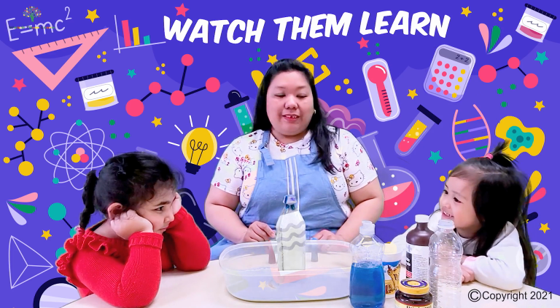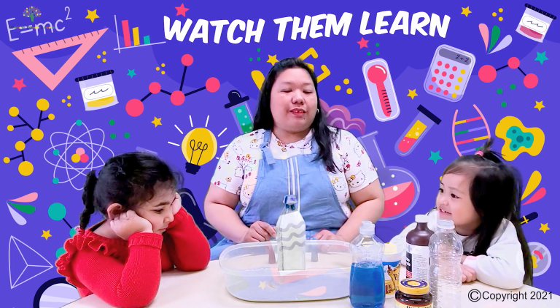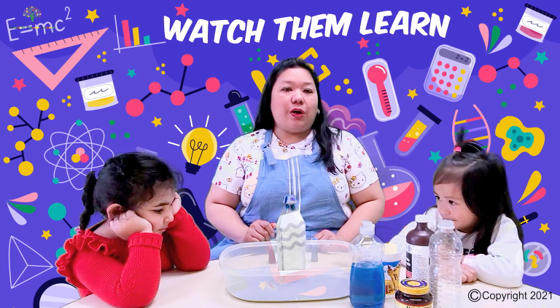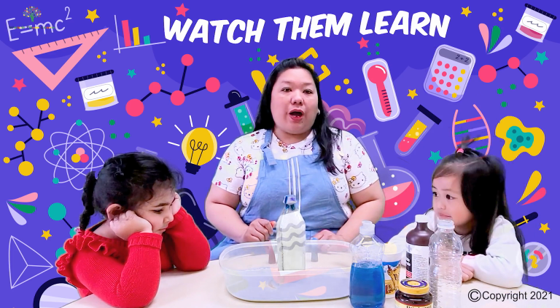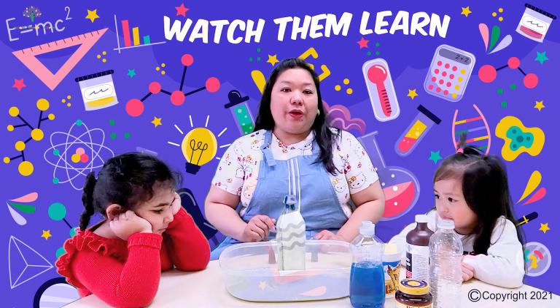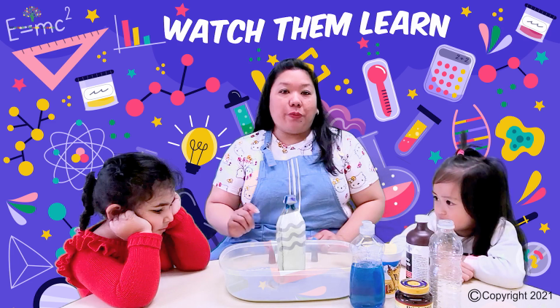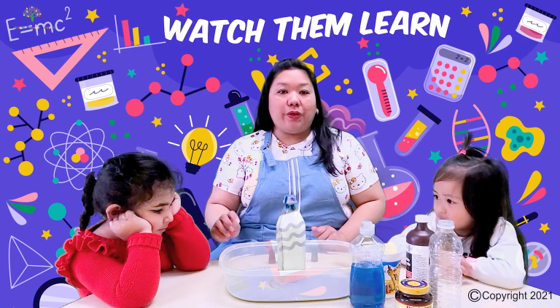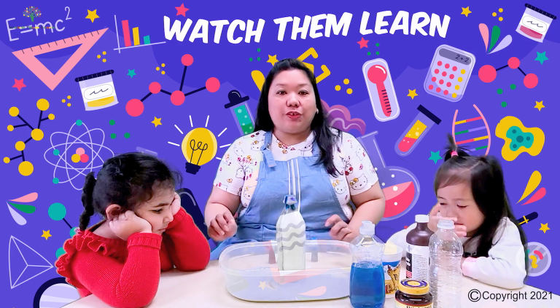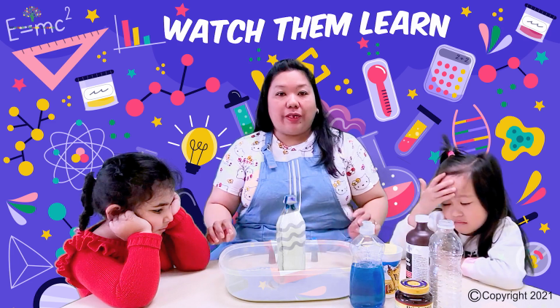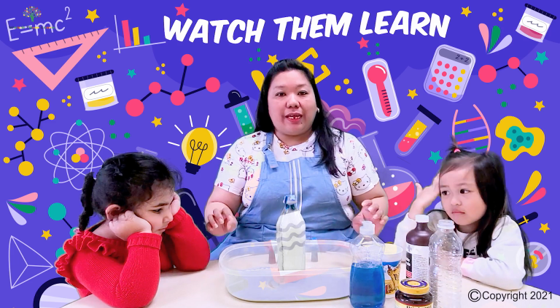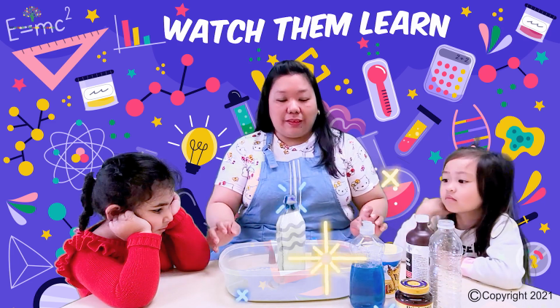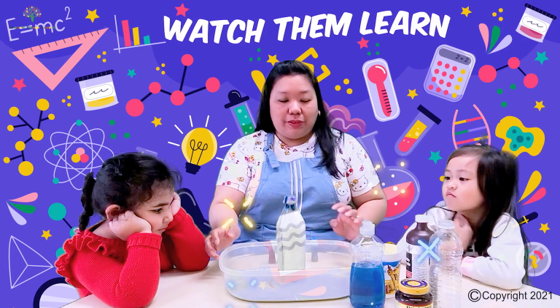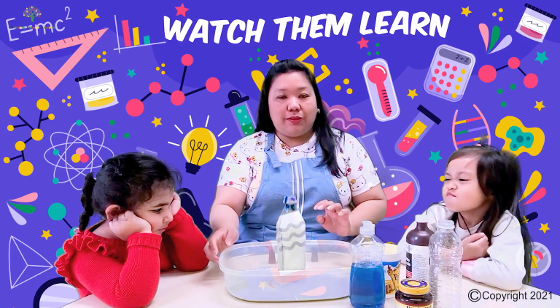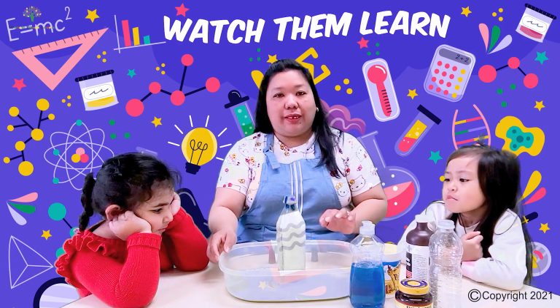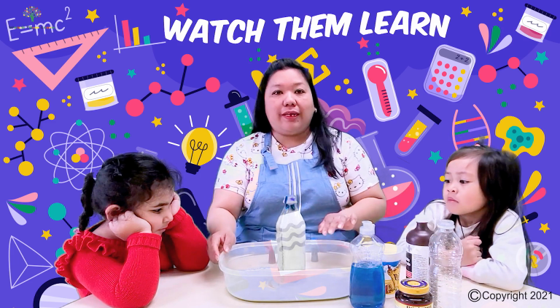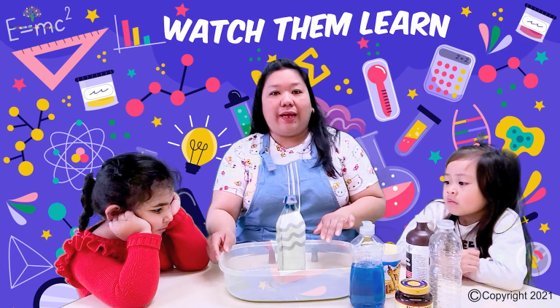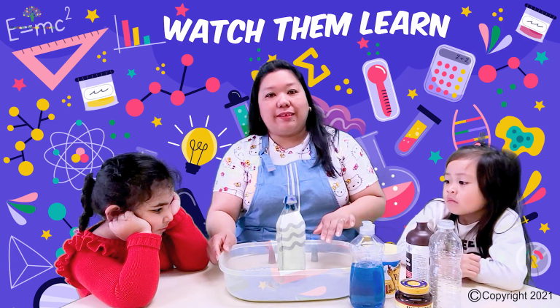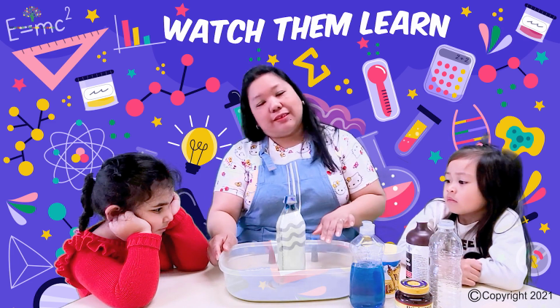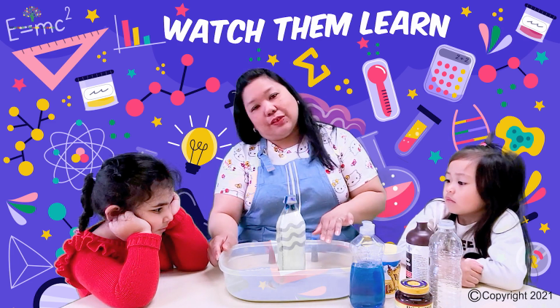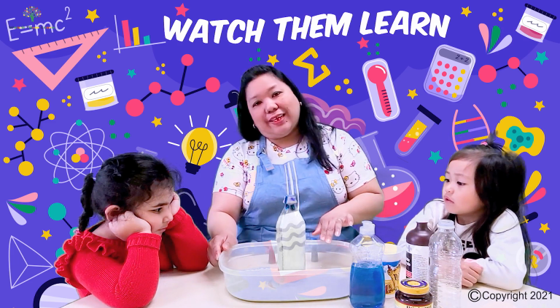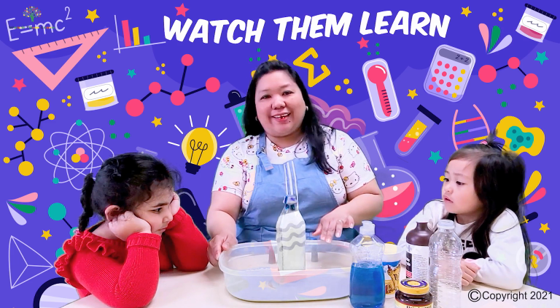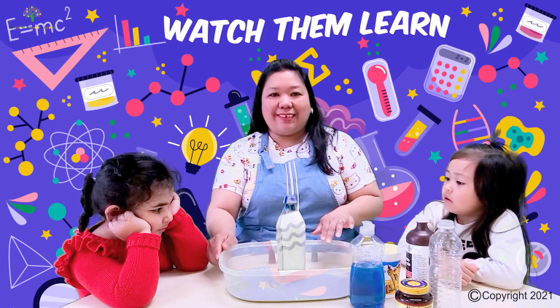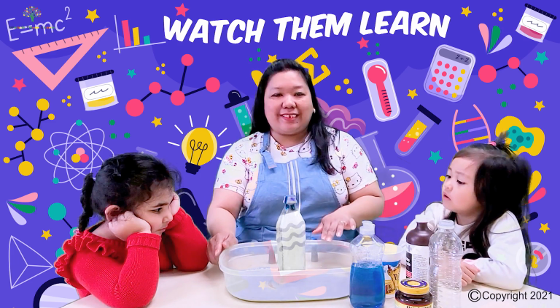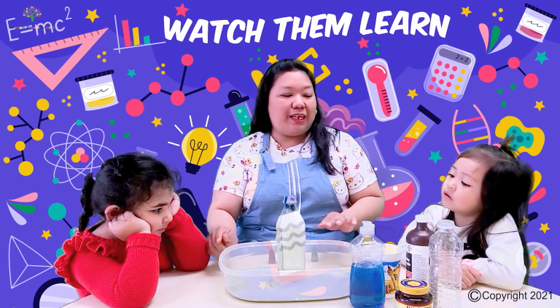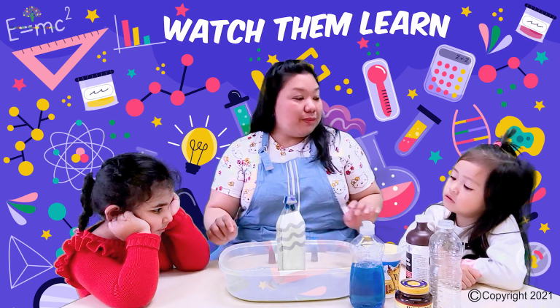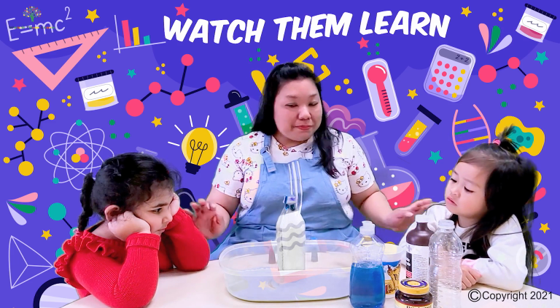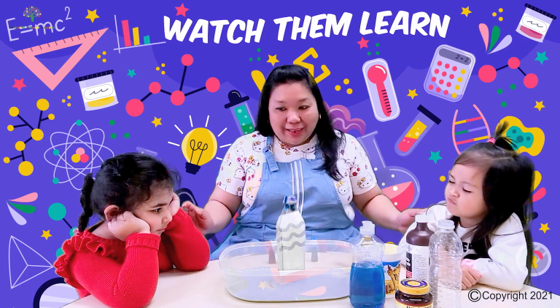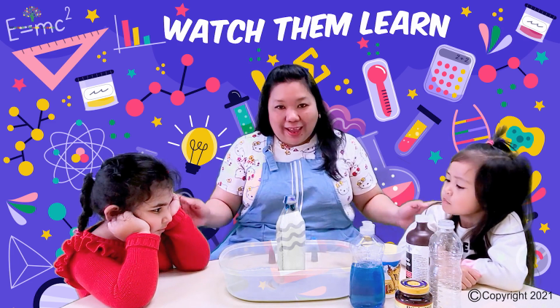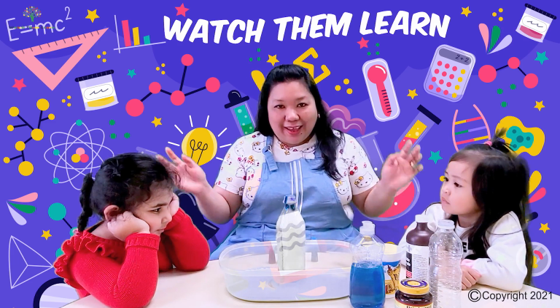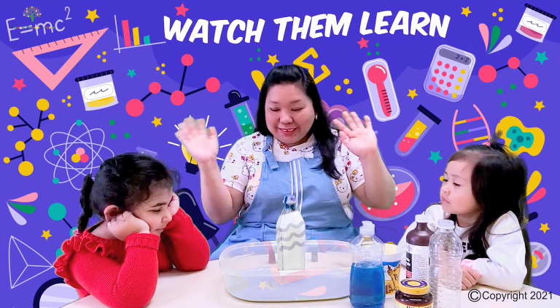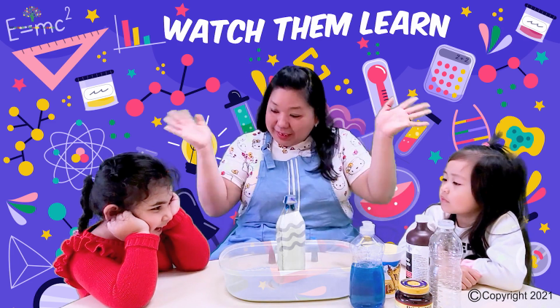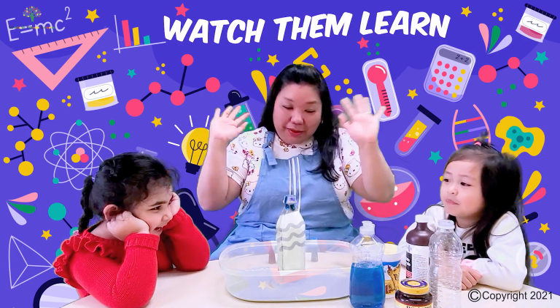I hope you enjoyed the activity today guys and I'll see you again next time. Say bye guys! Bye!